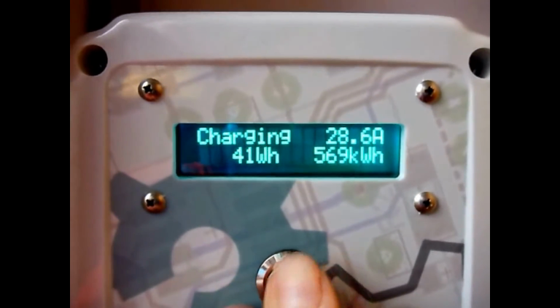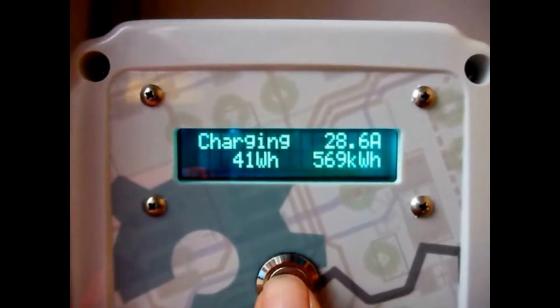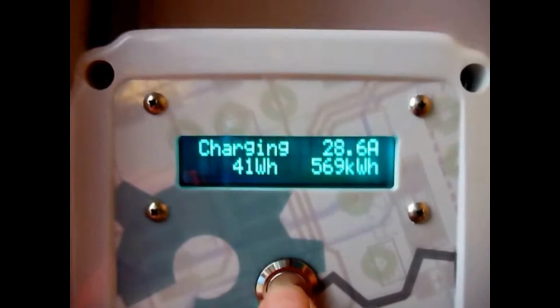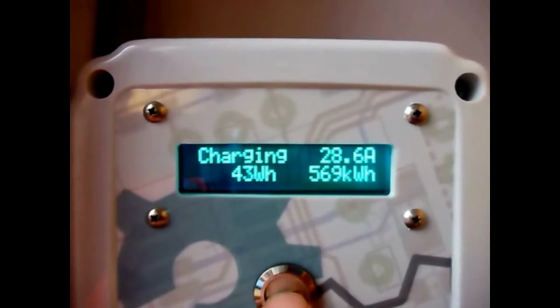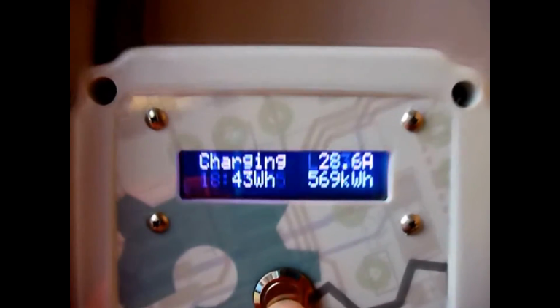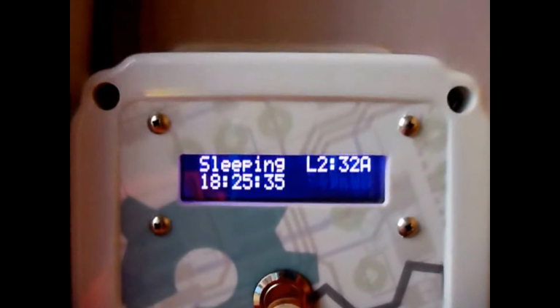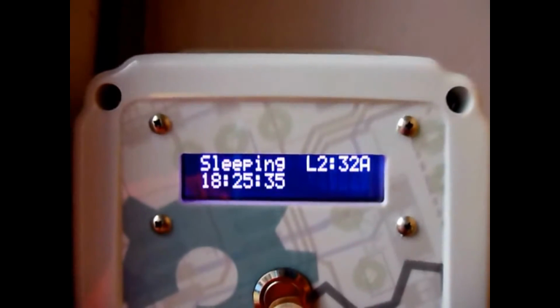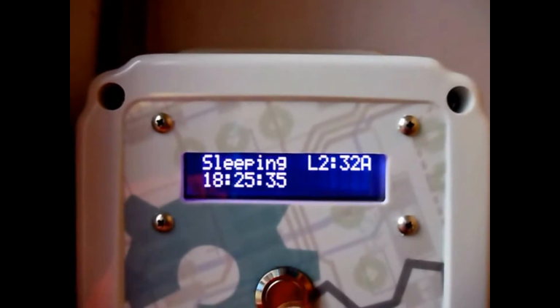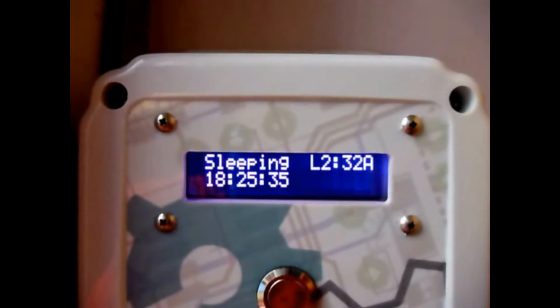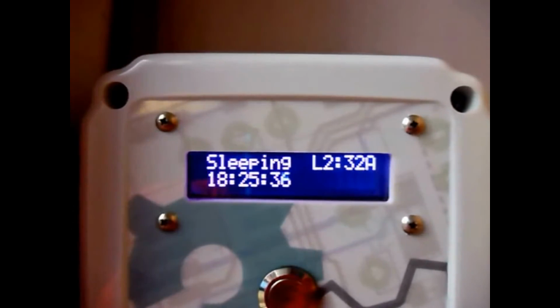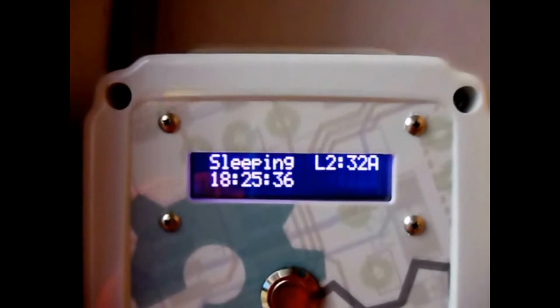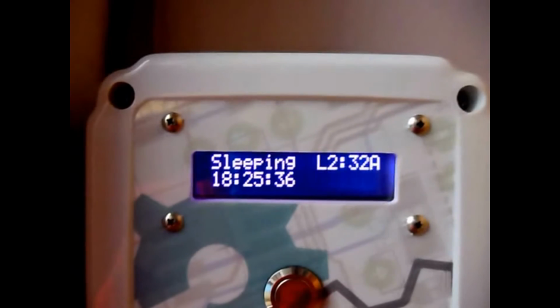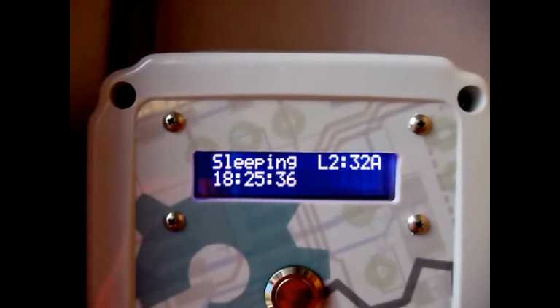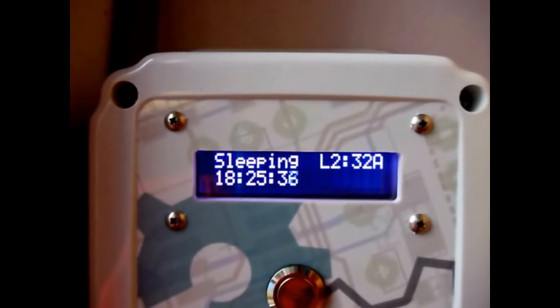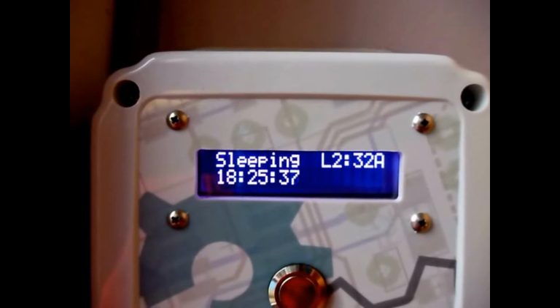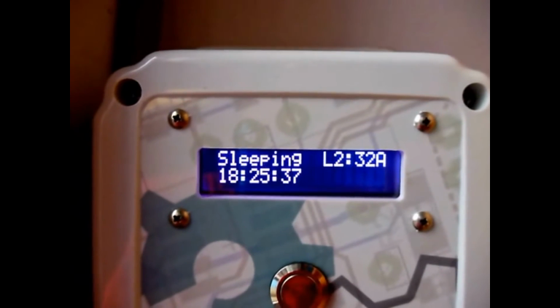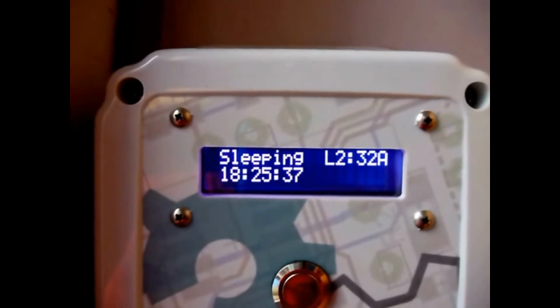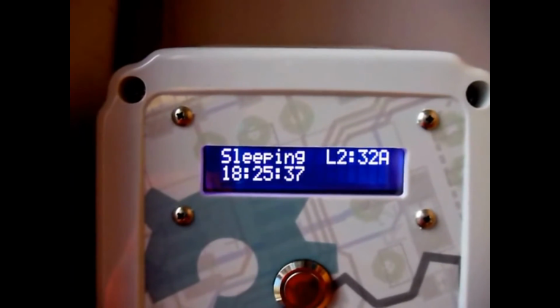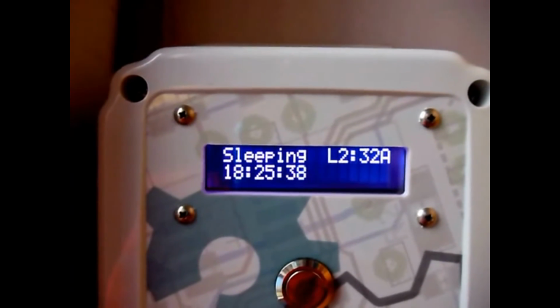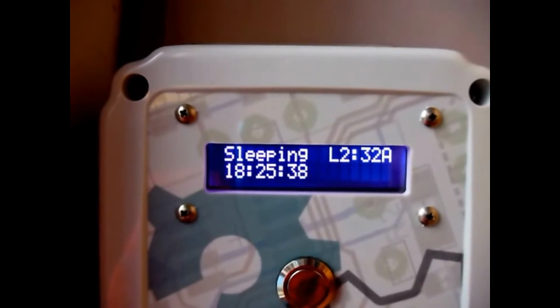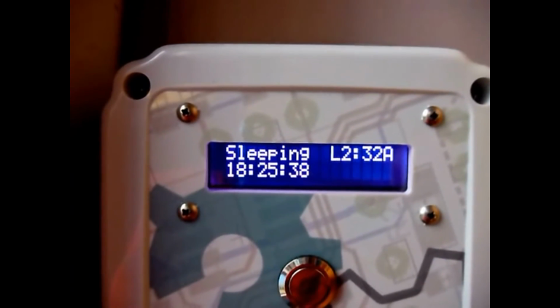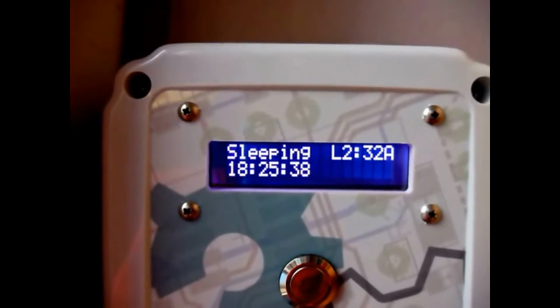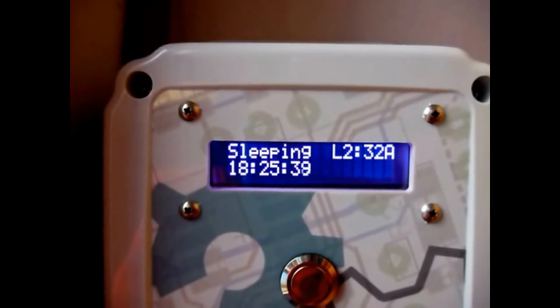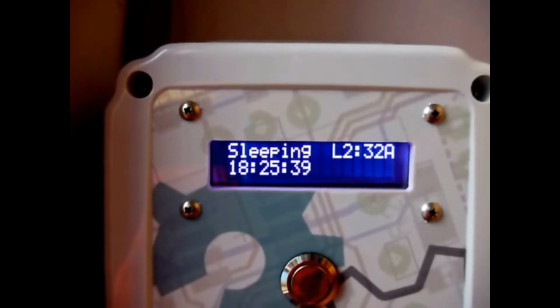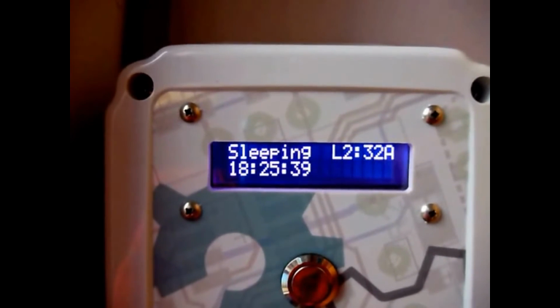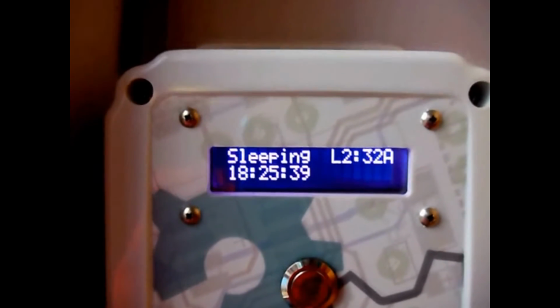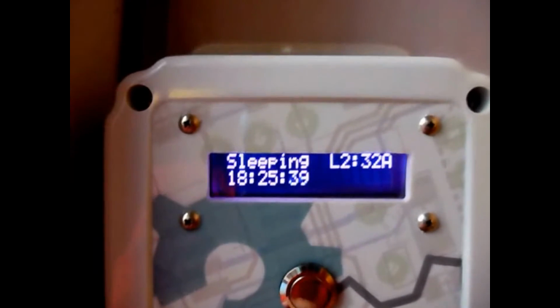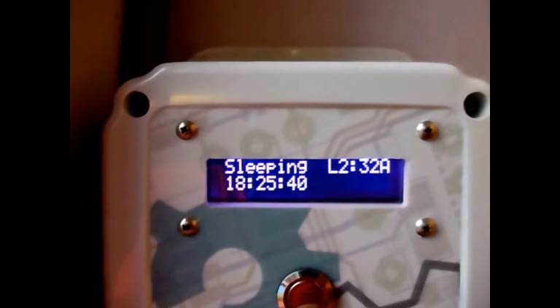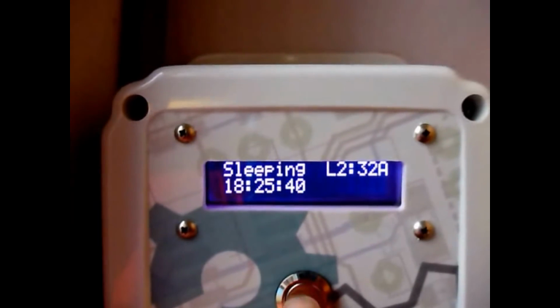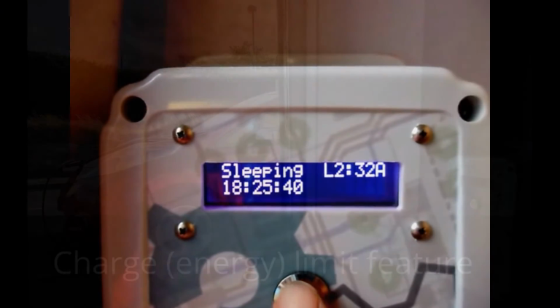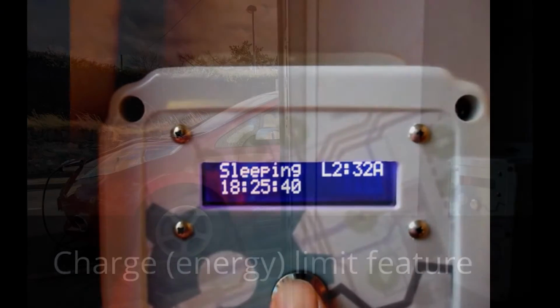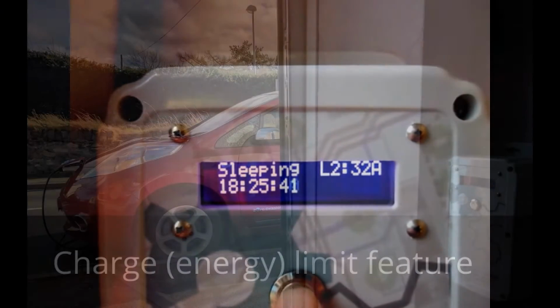If you press the button to pause, you can hear the clunk of the relay switching off.